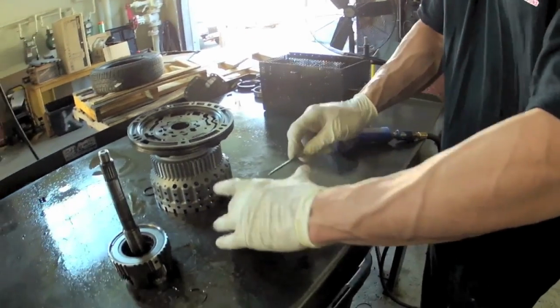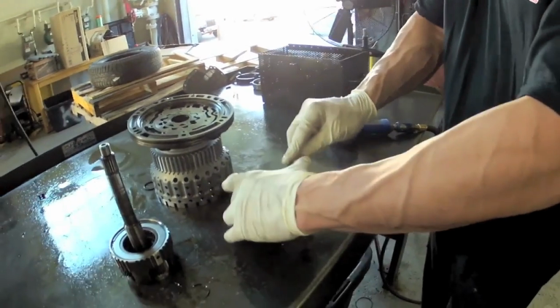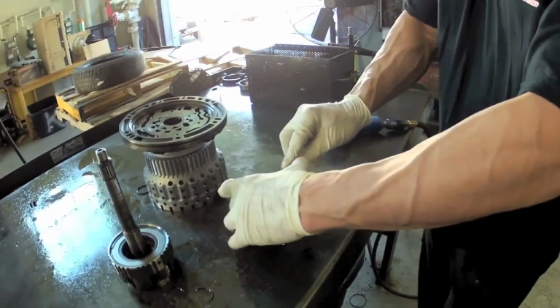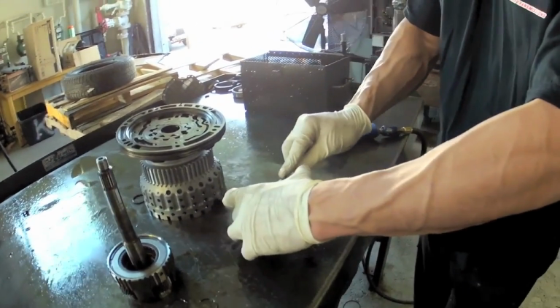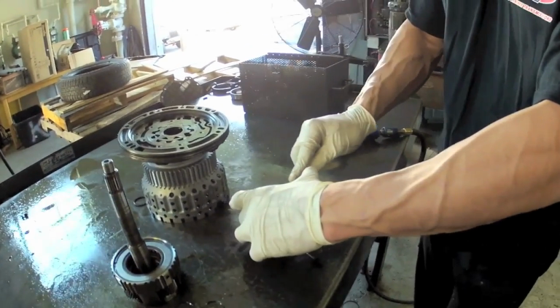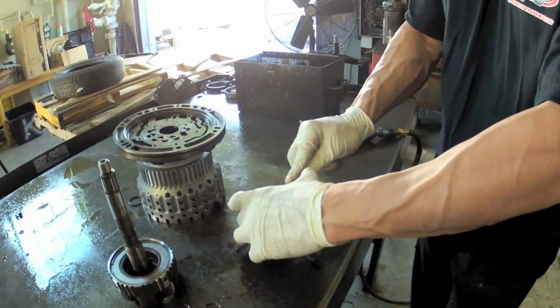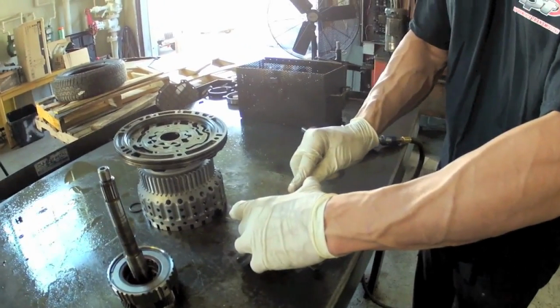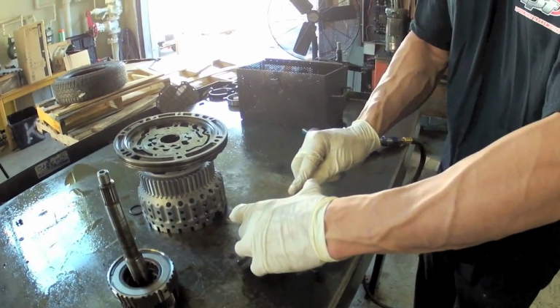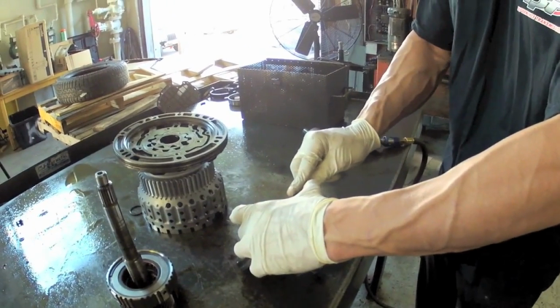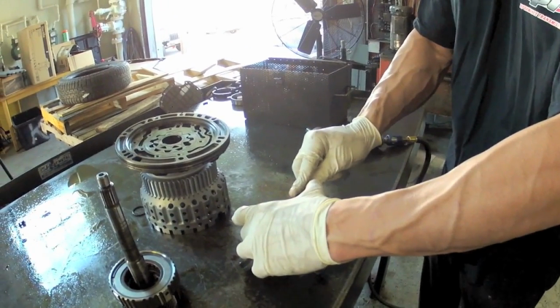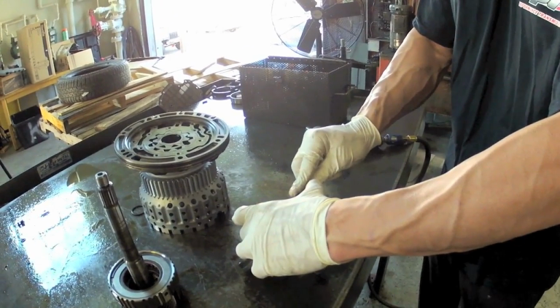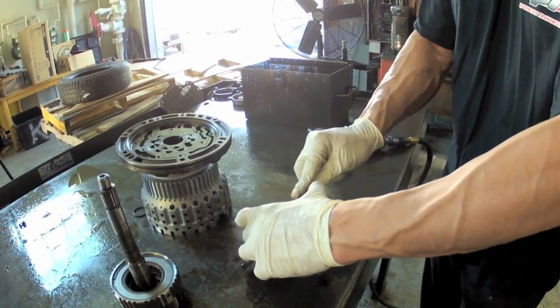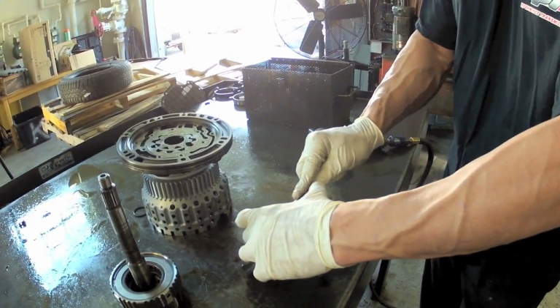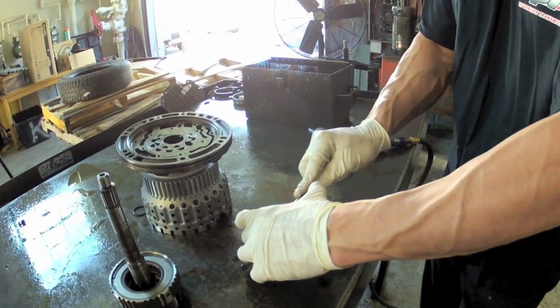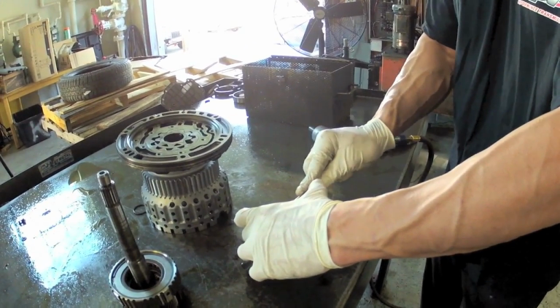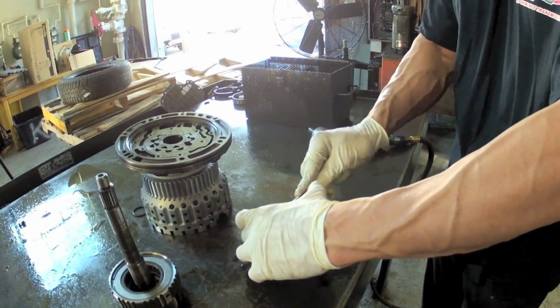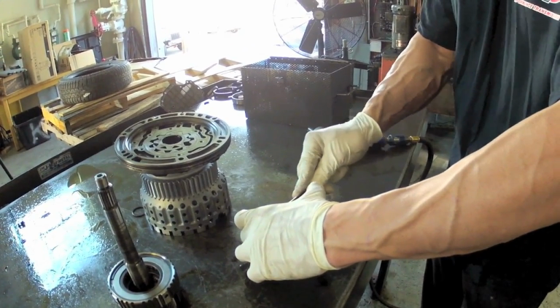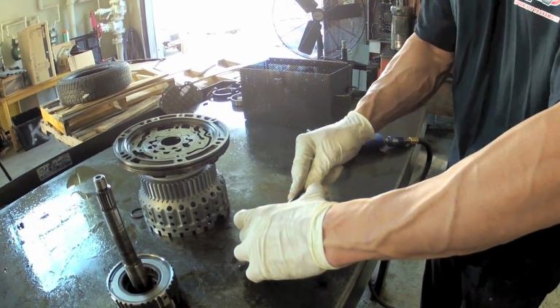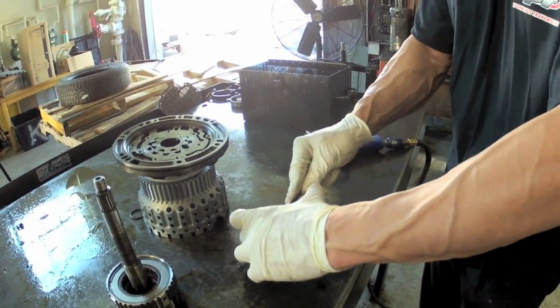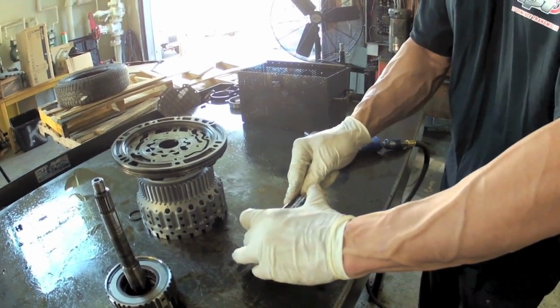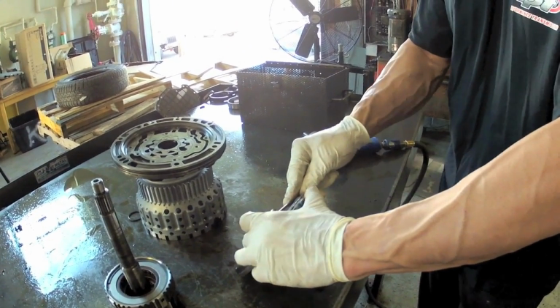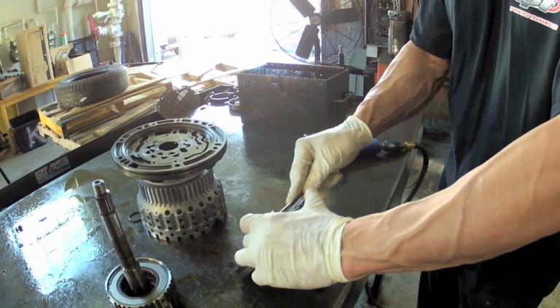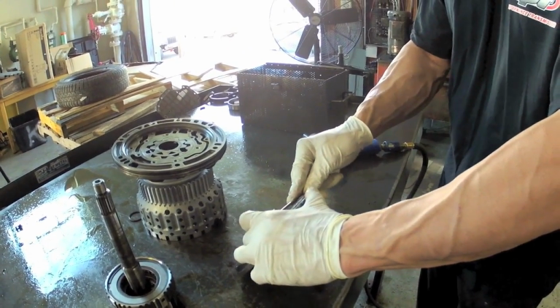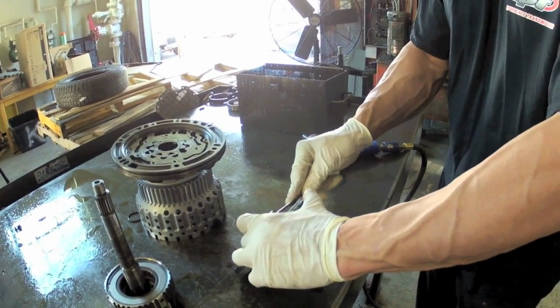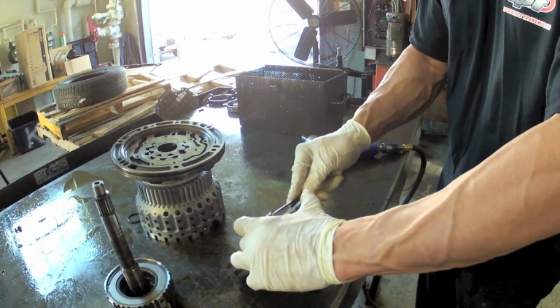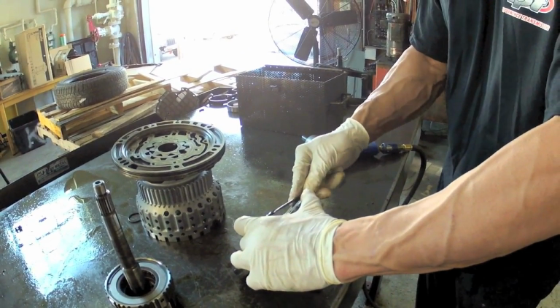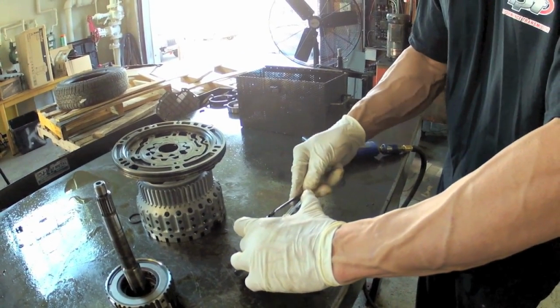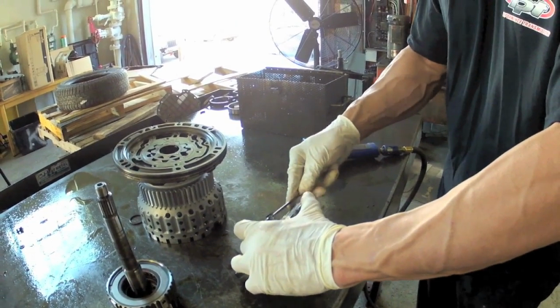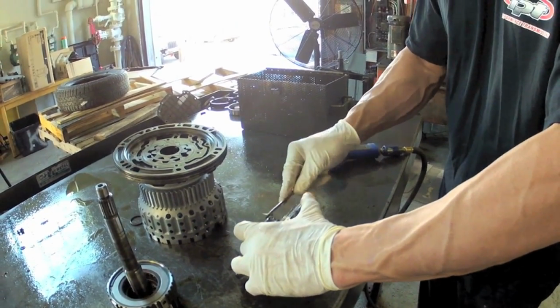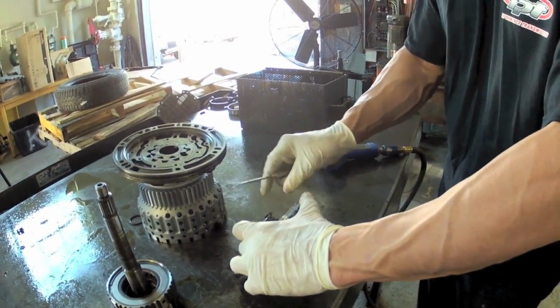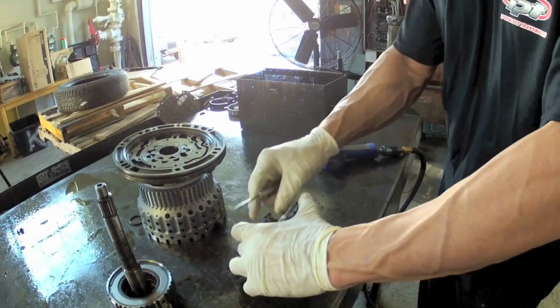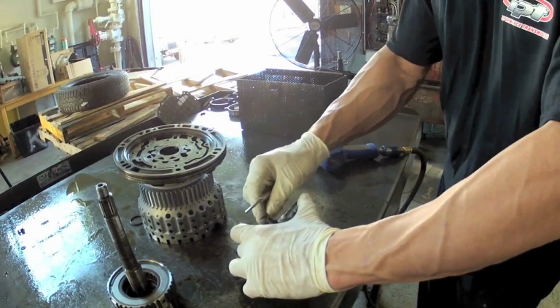Sealing rings — you're always going to replace. So you can take them off at this point.